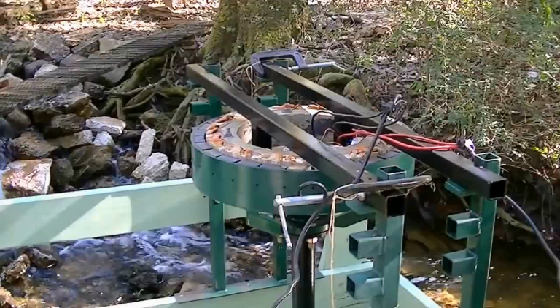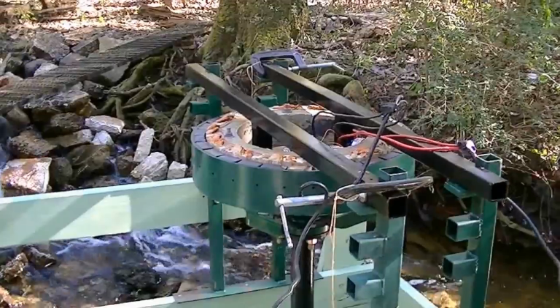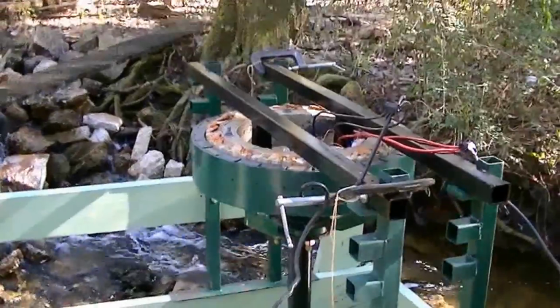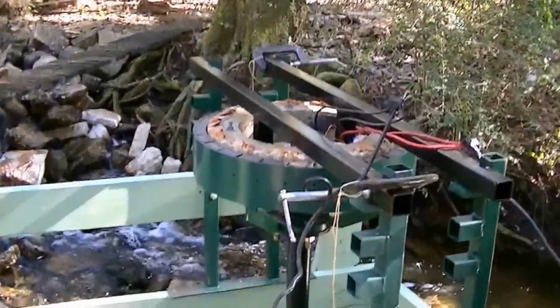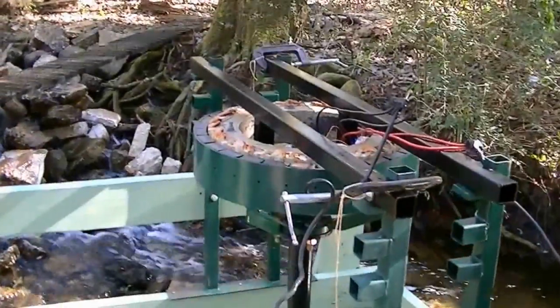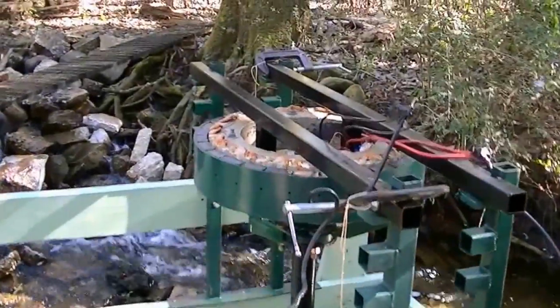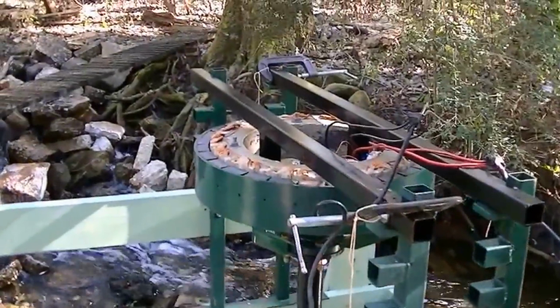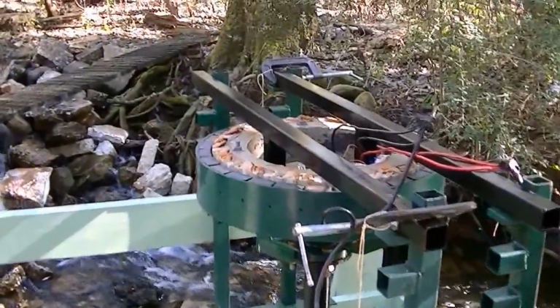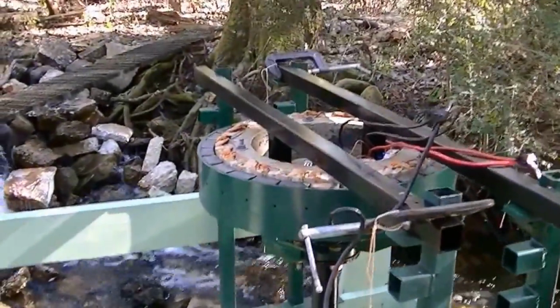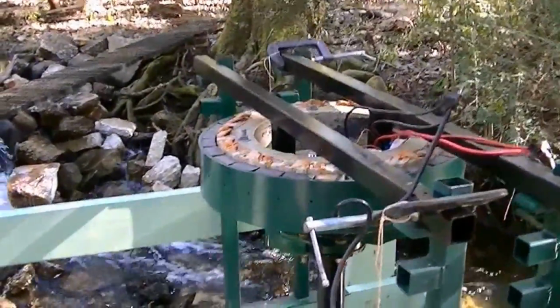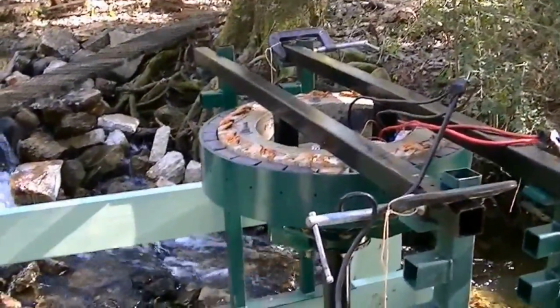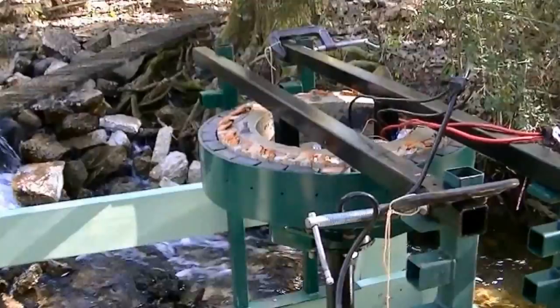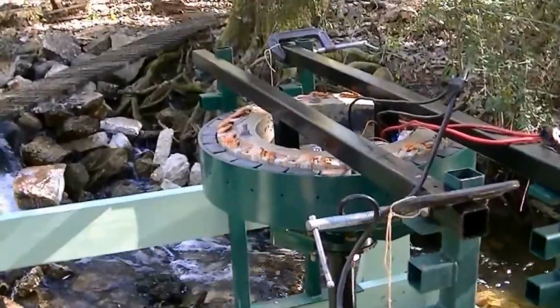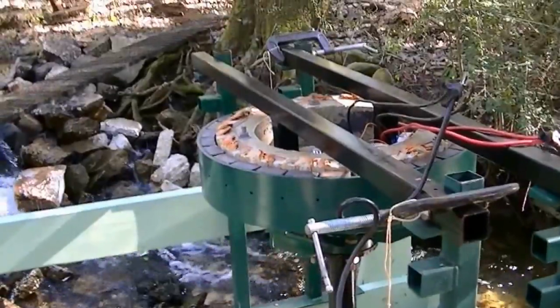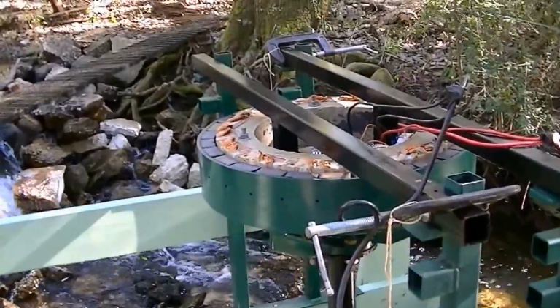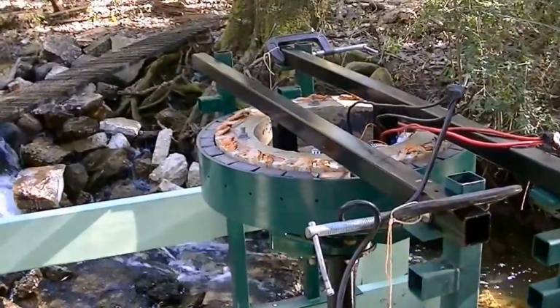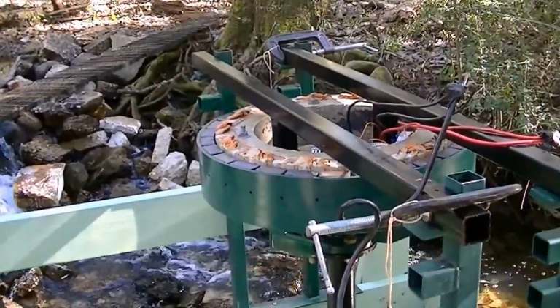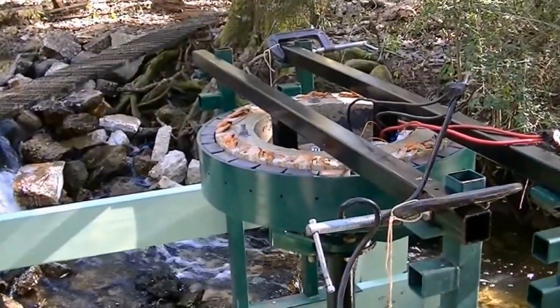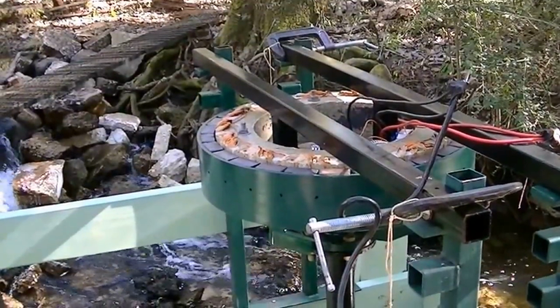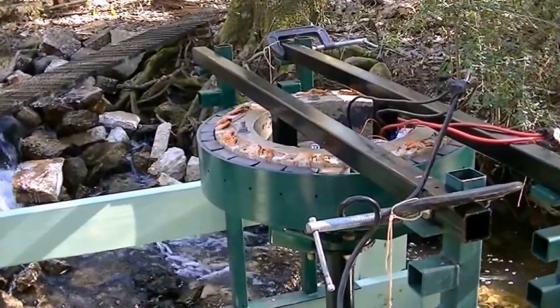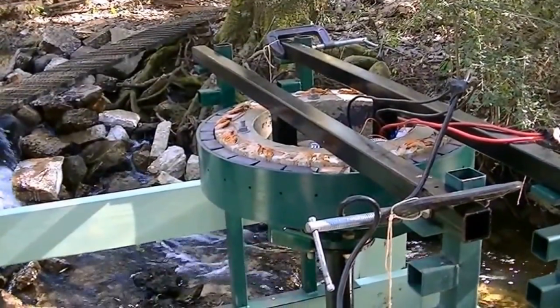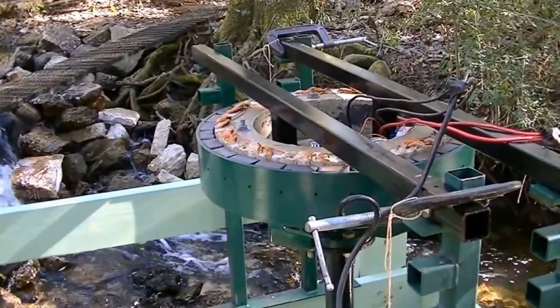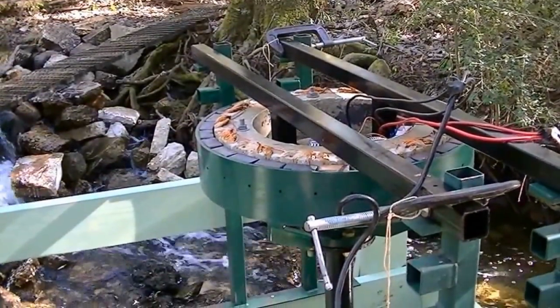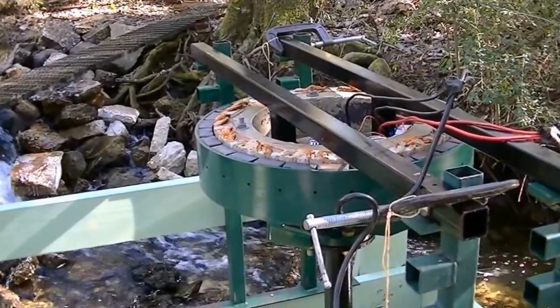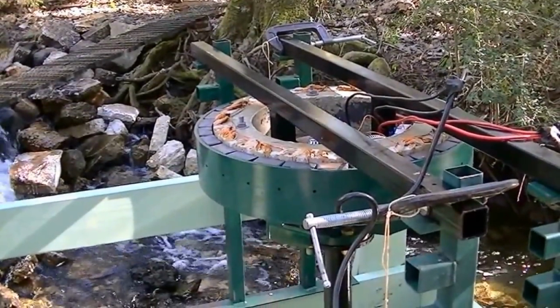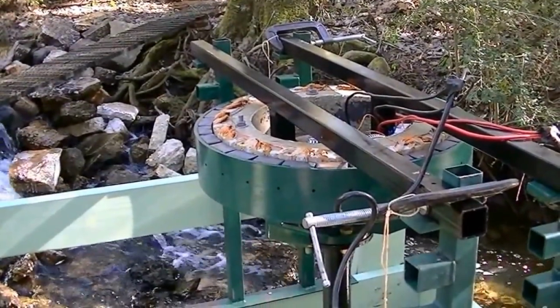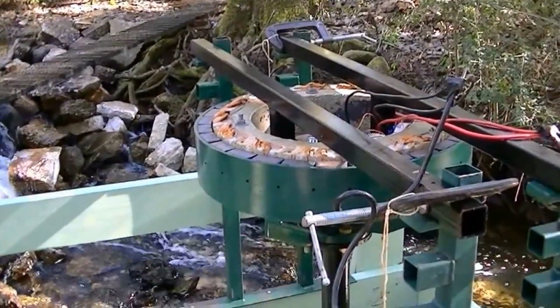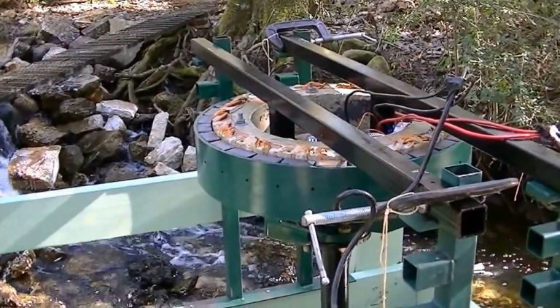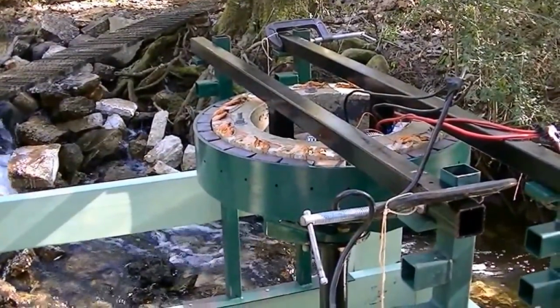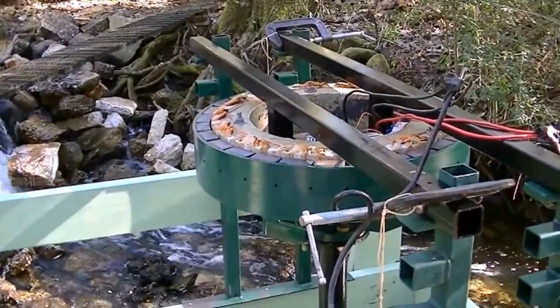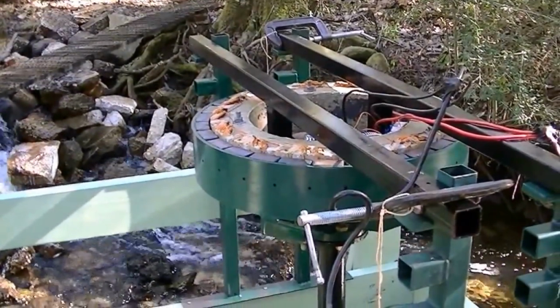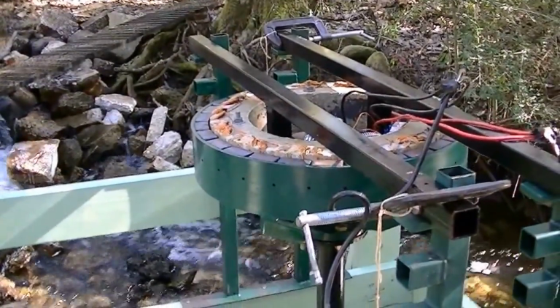Let me take y'all up to the barn and I'll show y'all the segment on the magnets and the wiring up the stator.